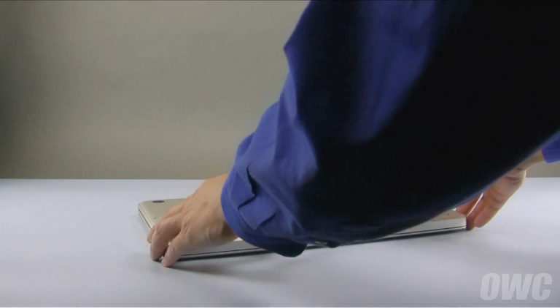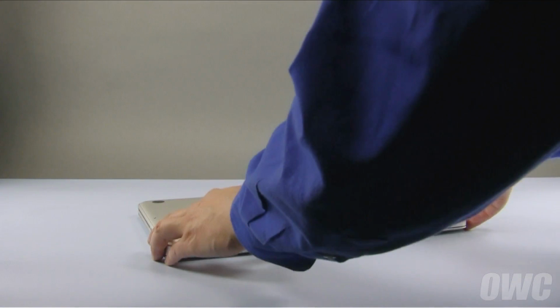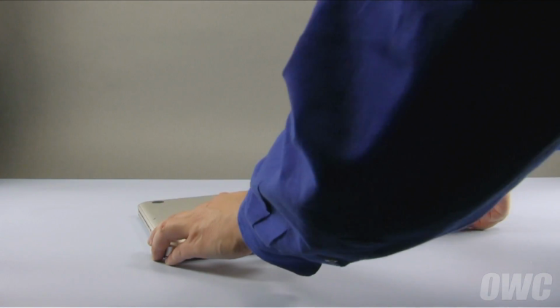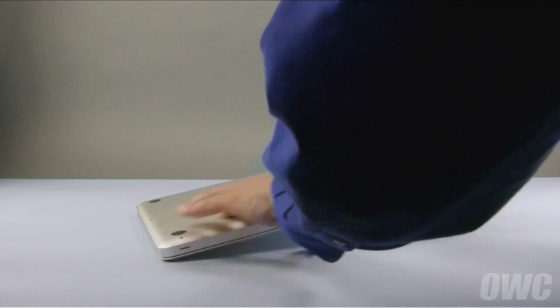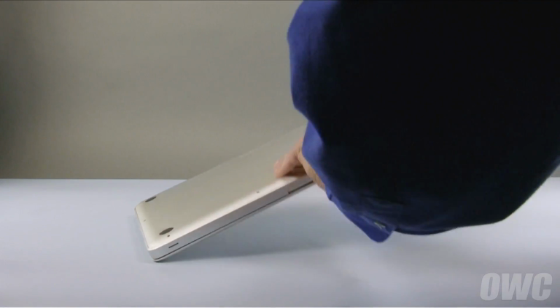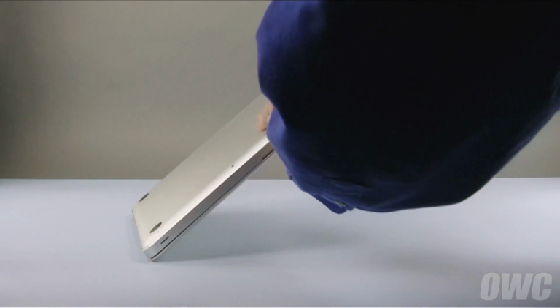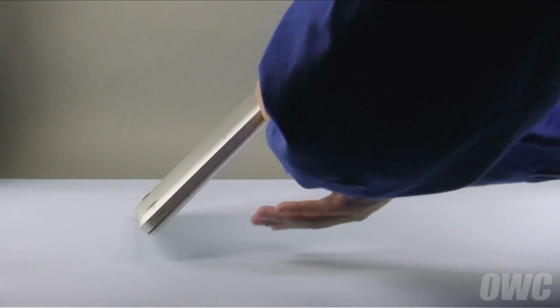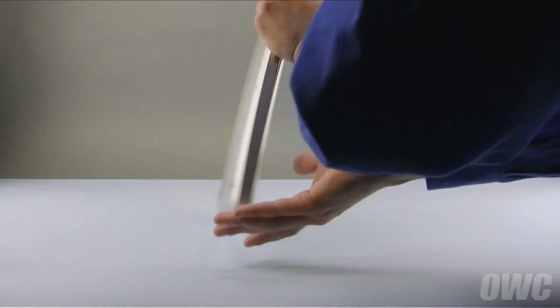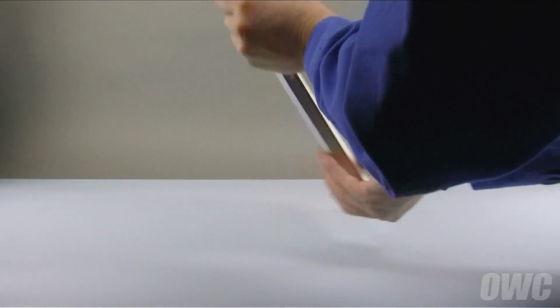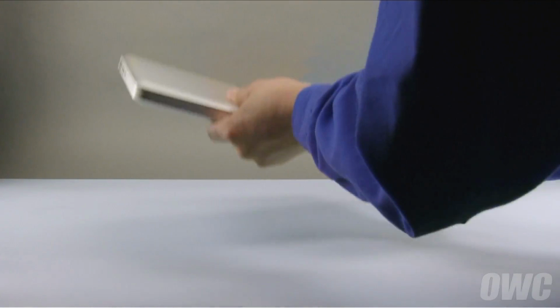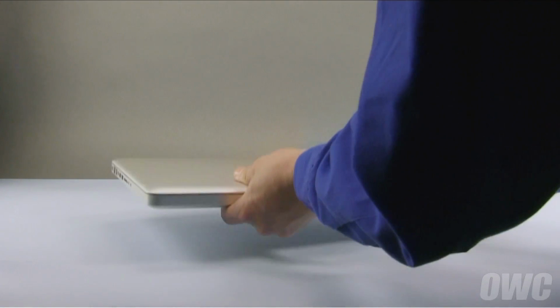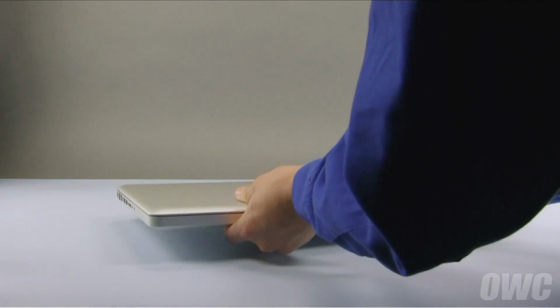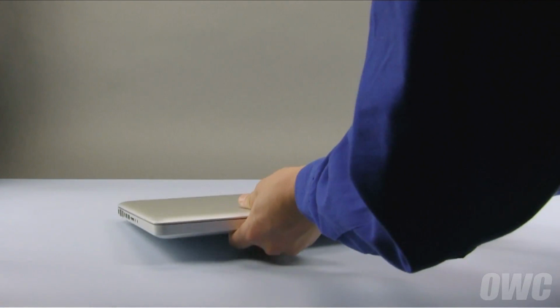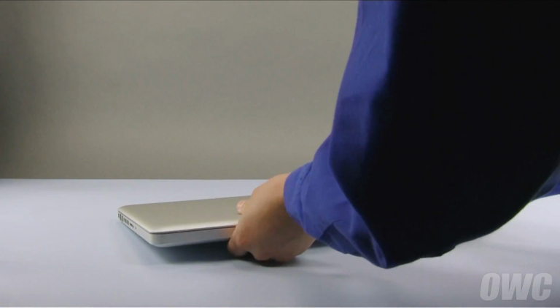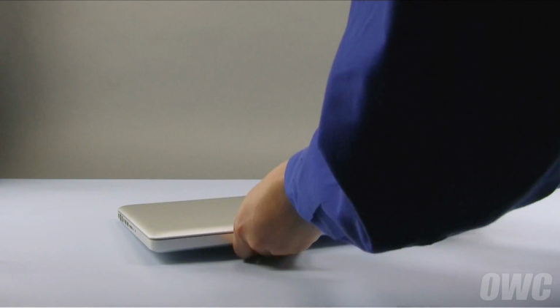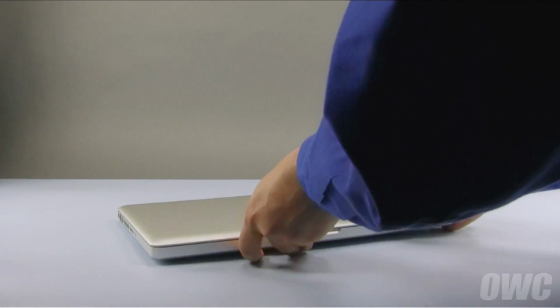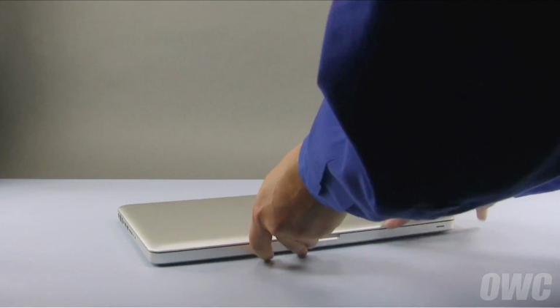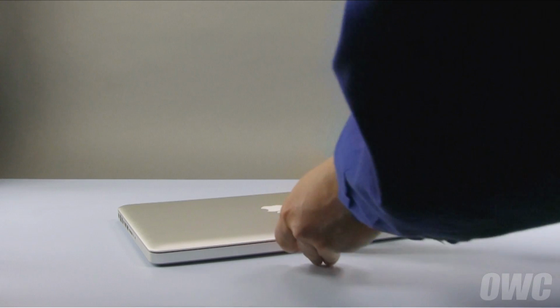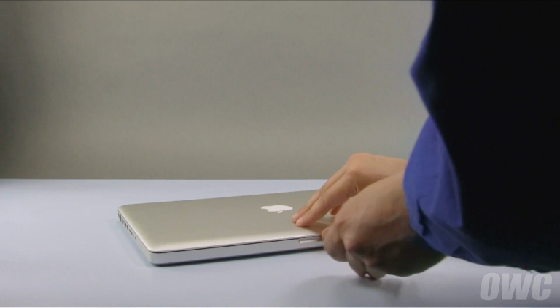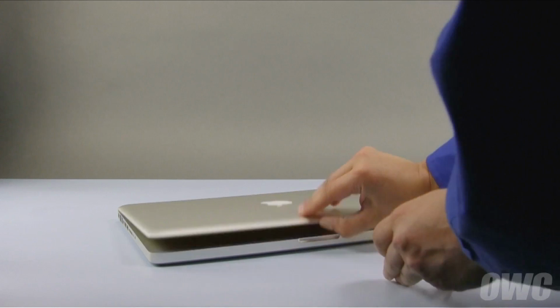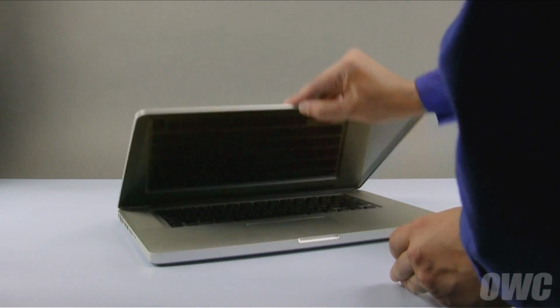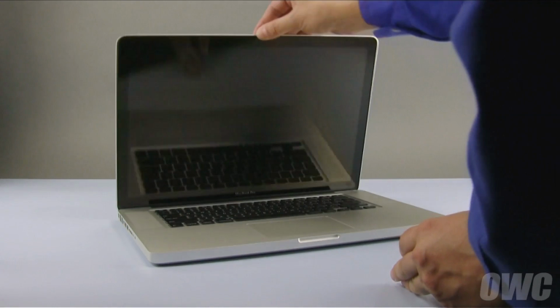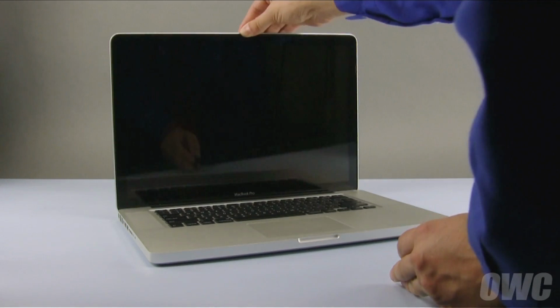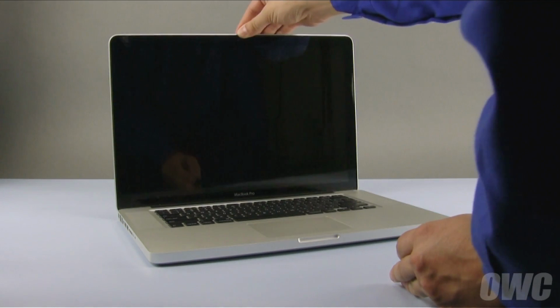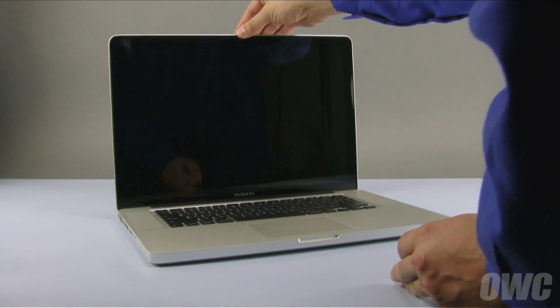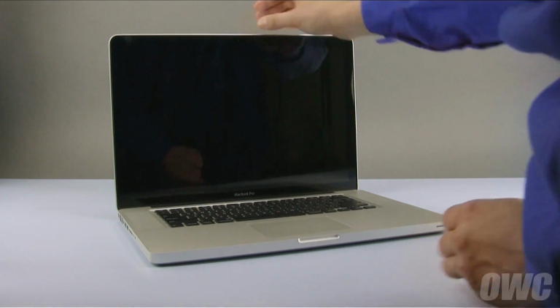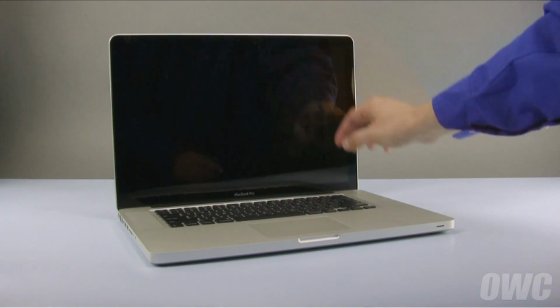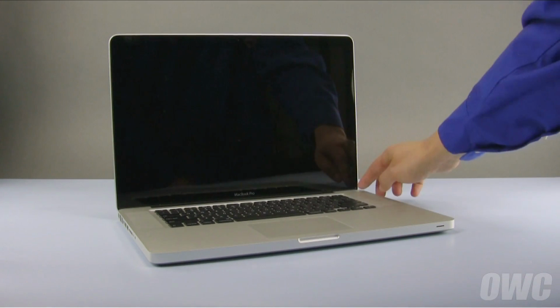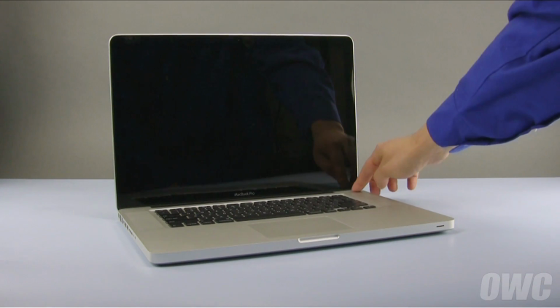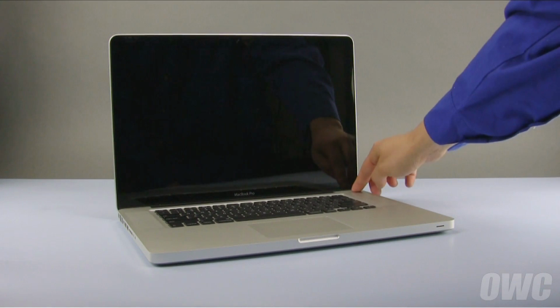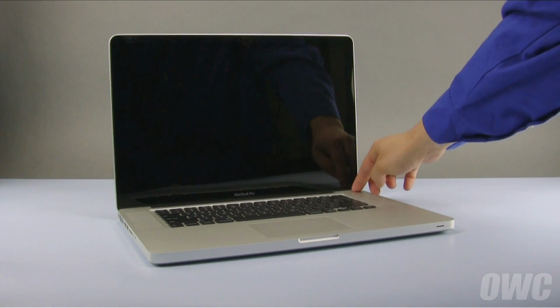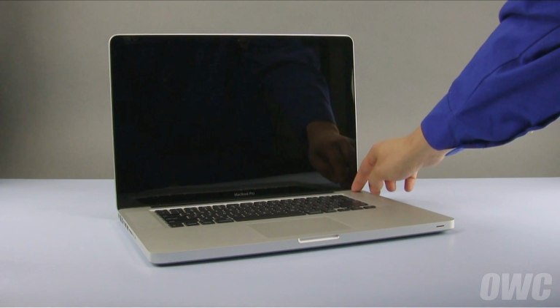You may now turn your MacBook Pro back over, open it up, and turn it on.